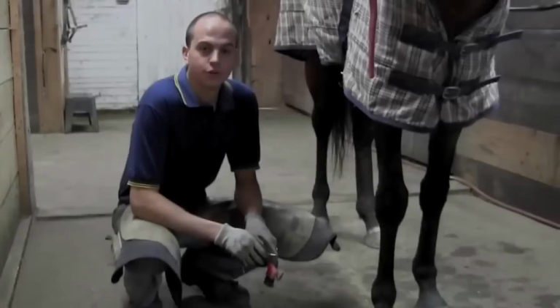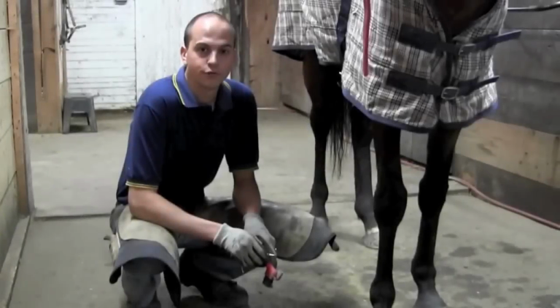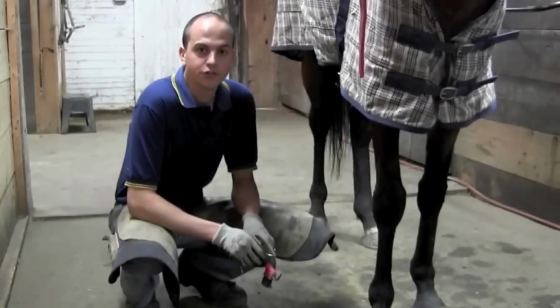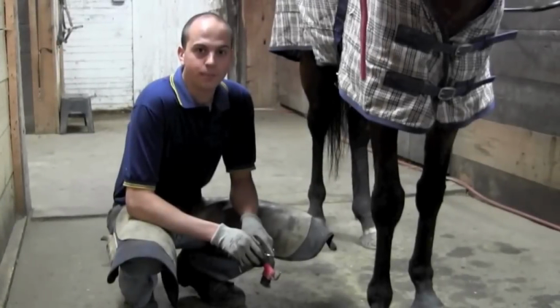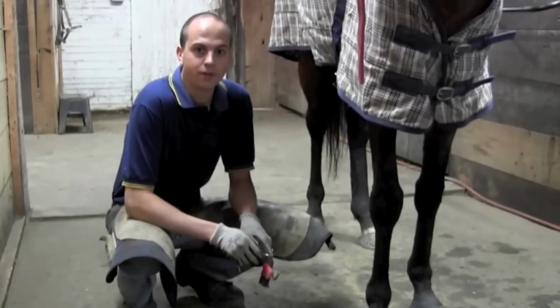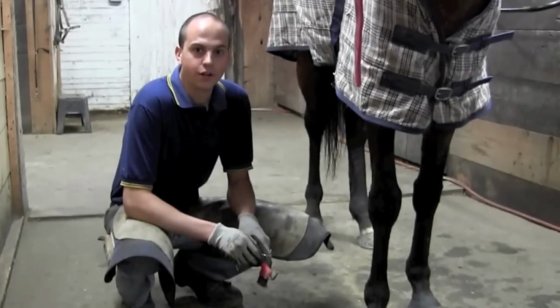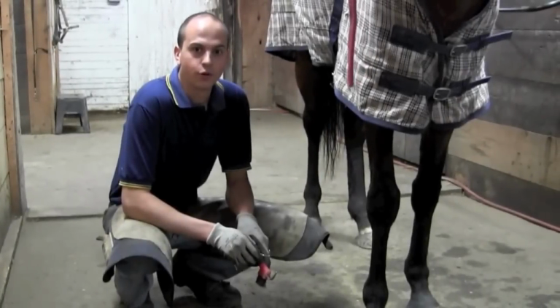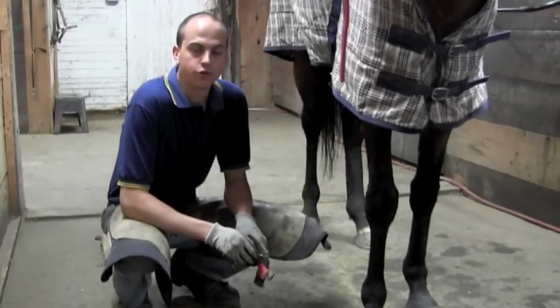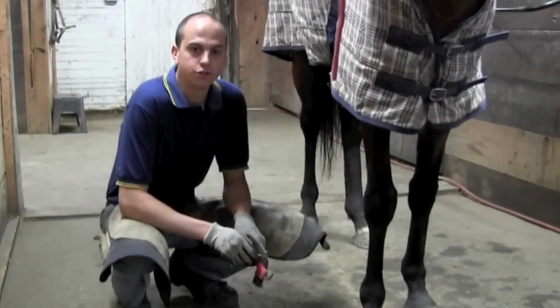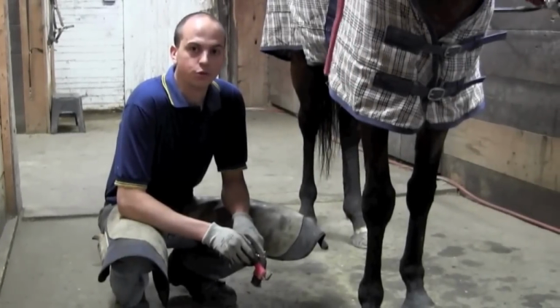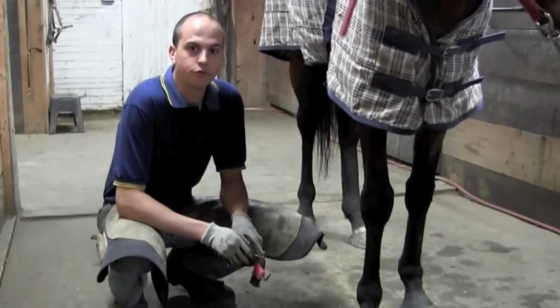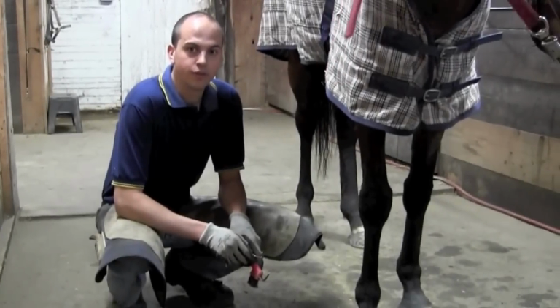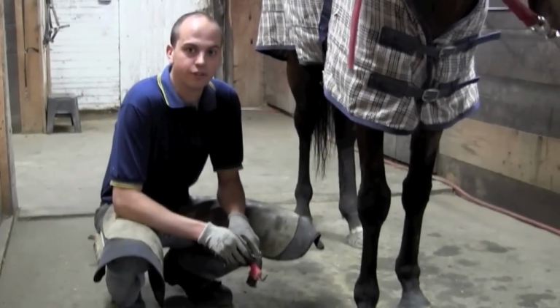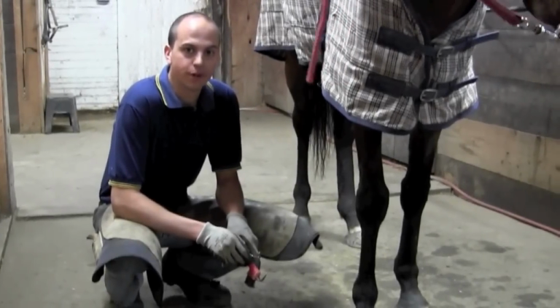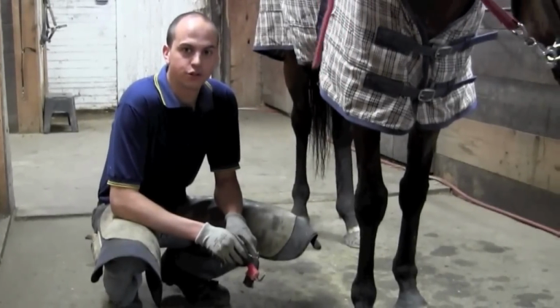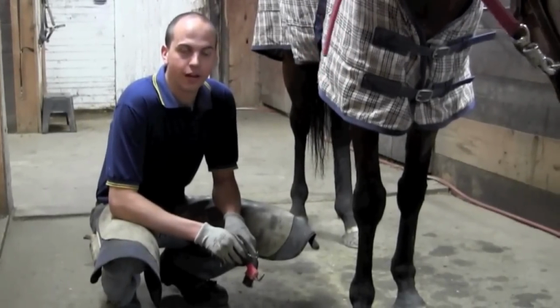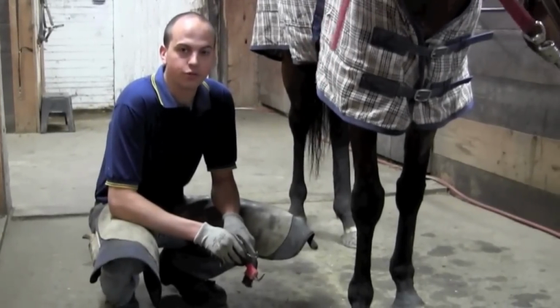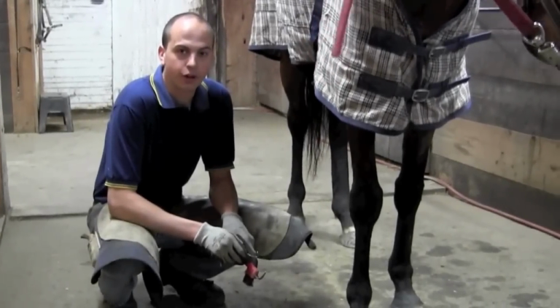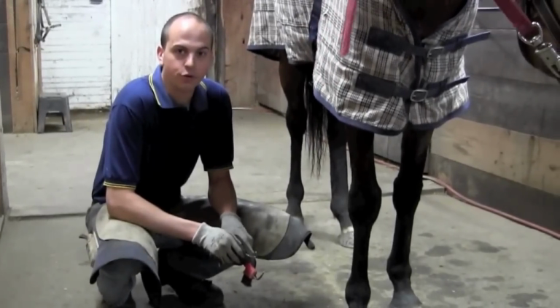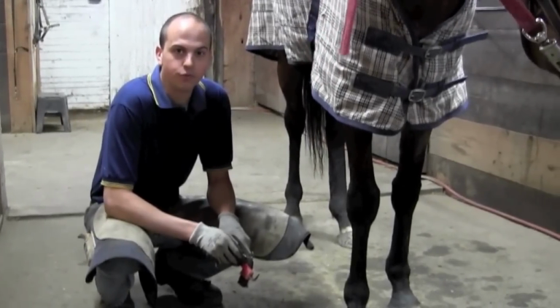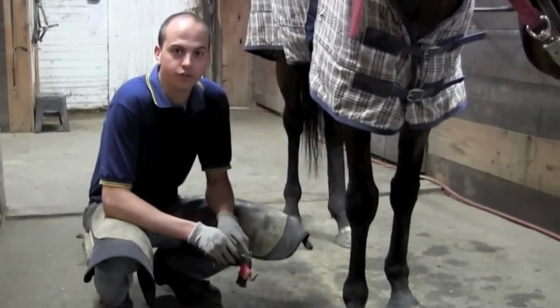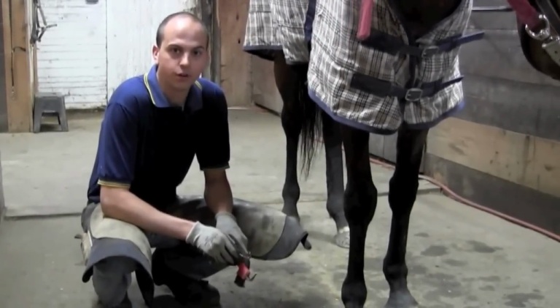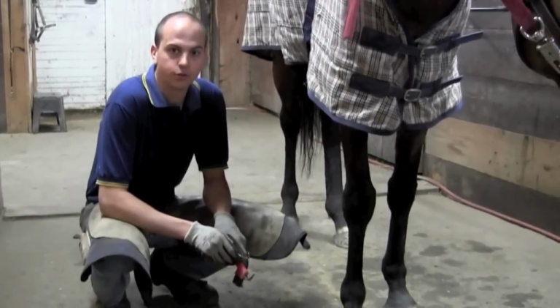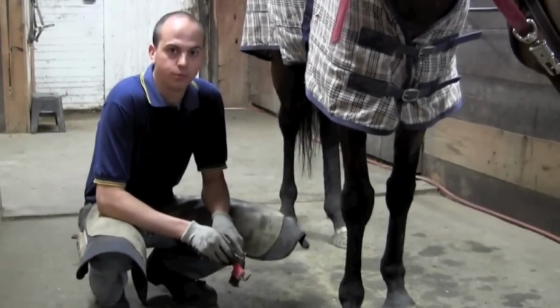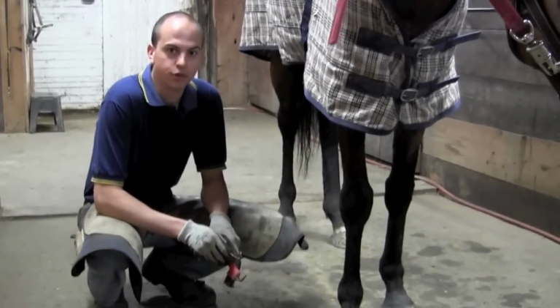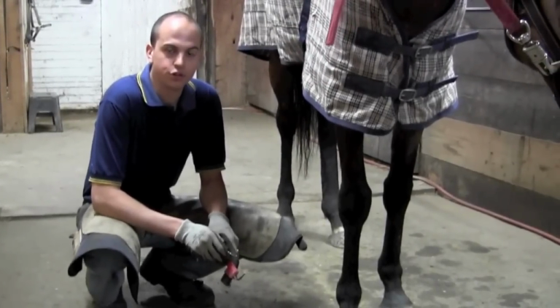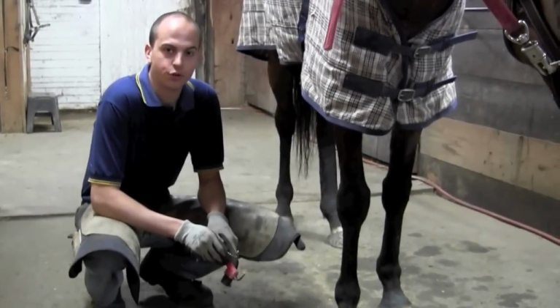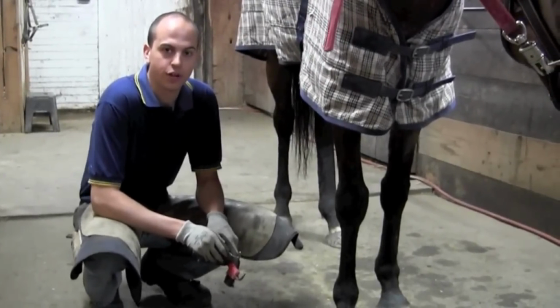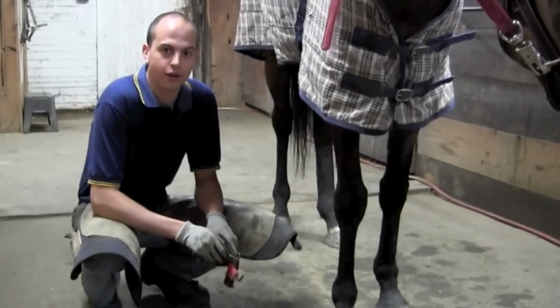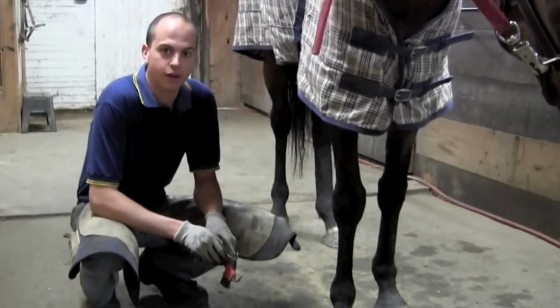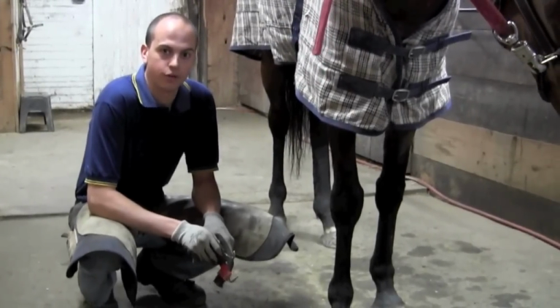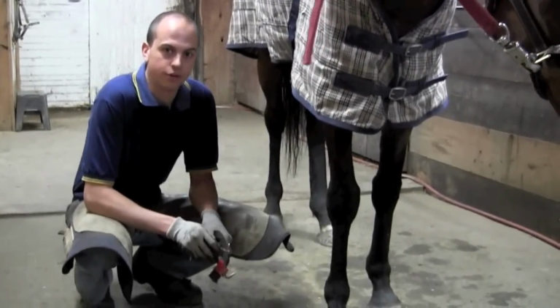The first step in cleaning the horse's hoof is to make sure the outside of the hoof is clear of debris so you don't get your hand dirty.